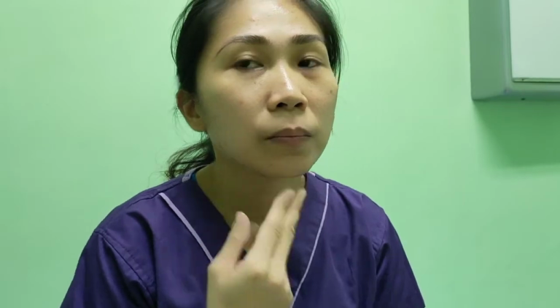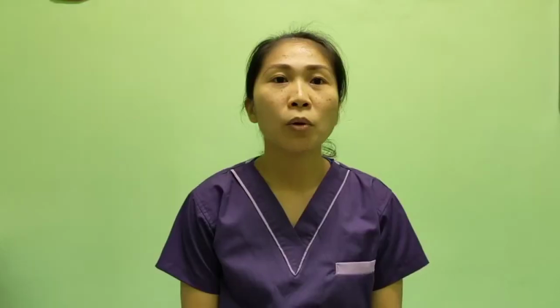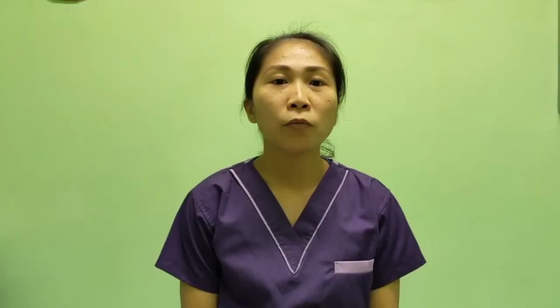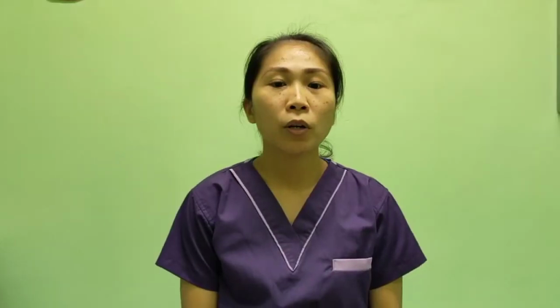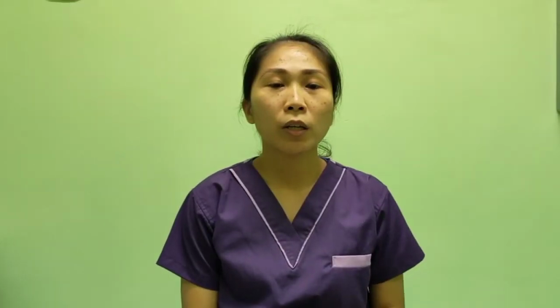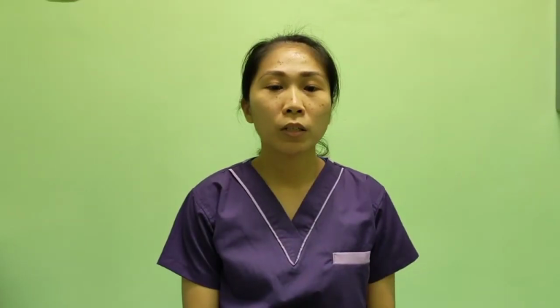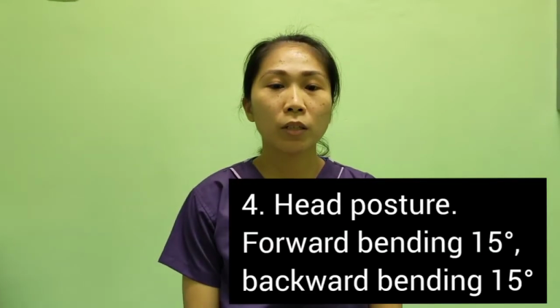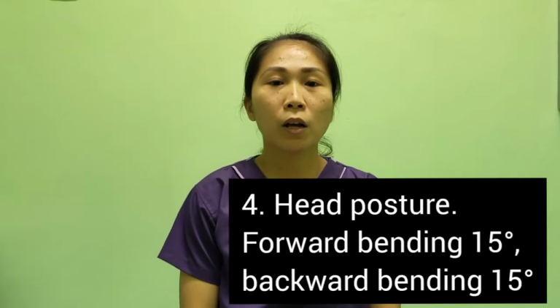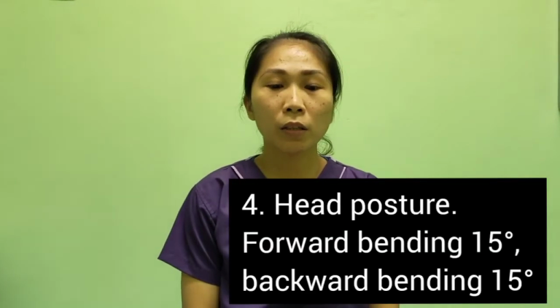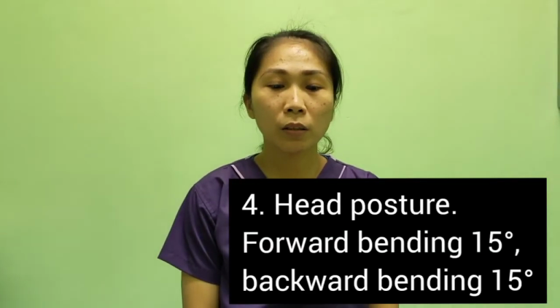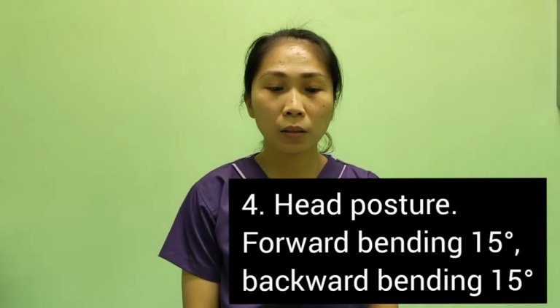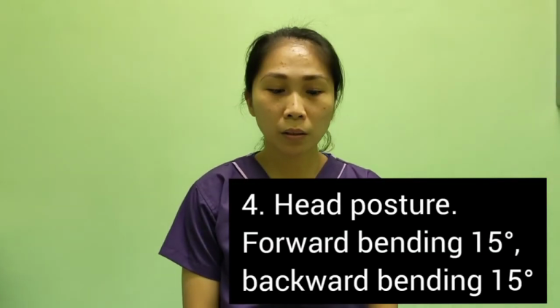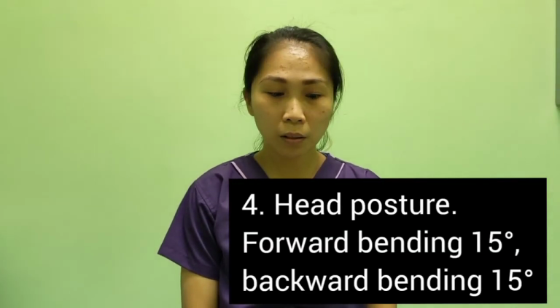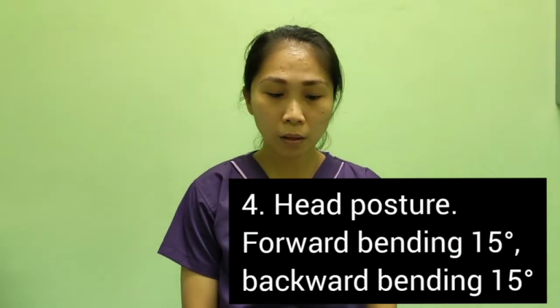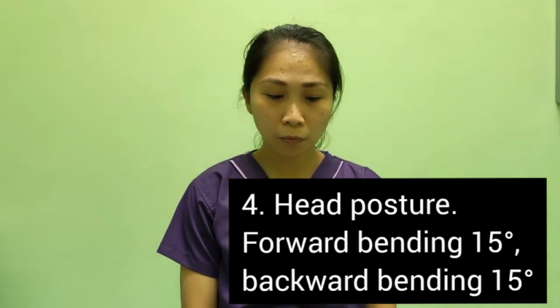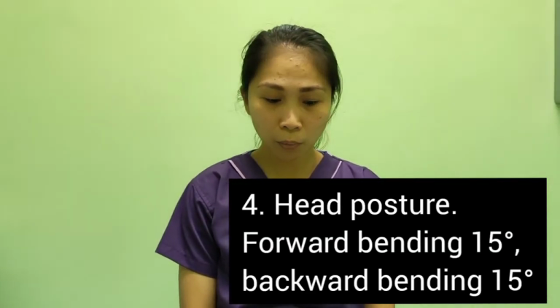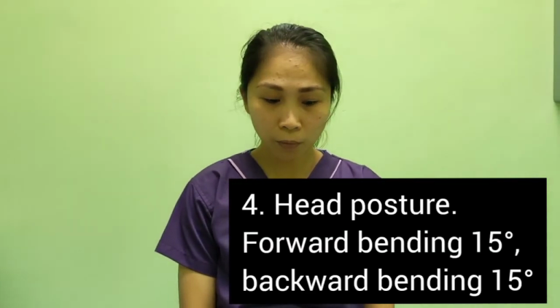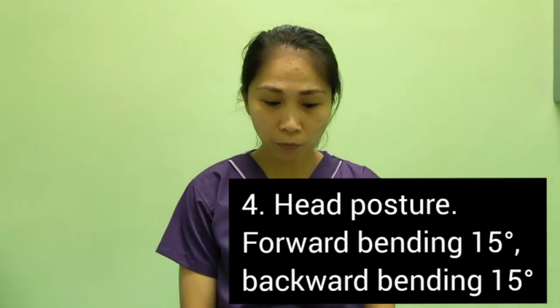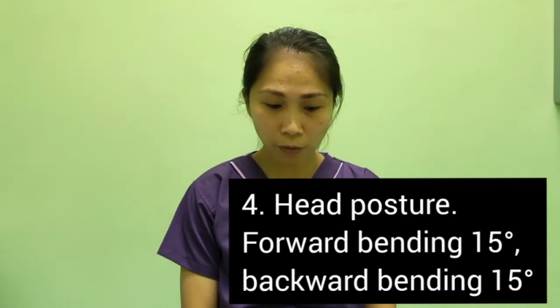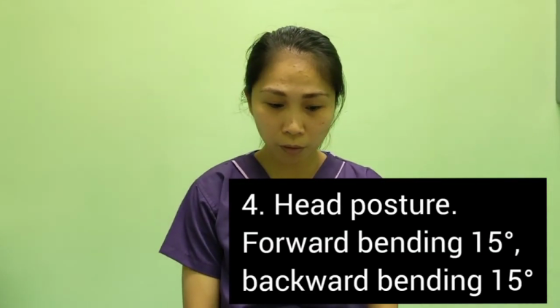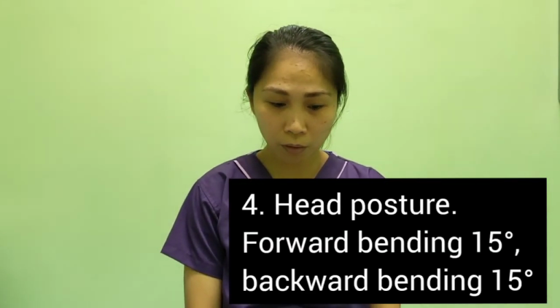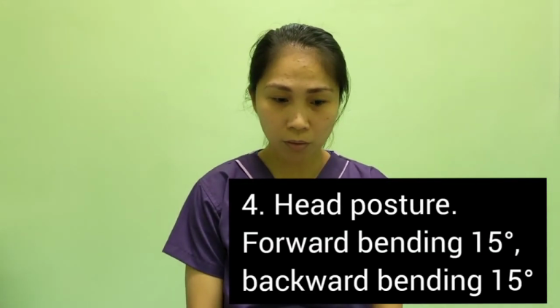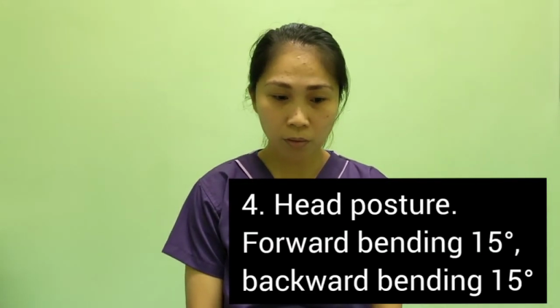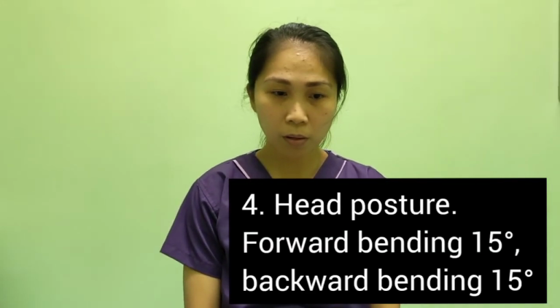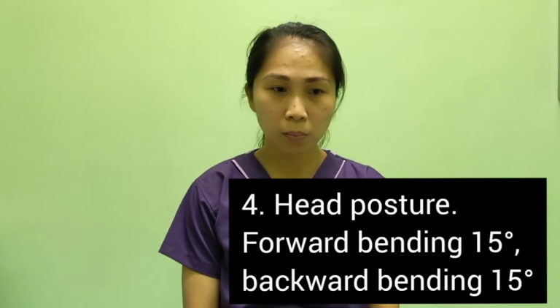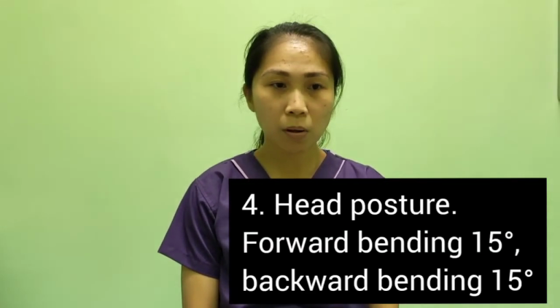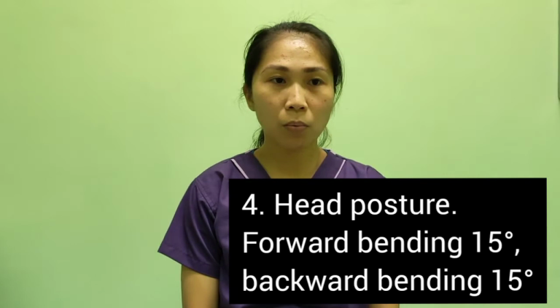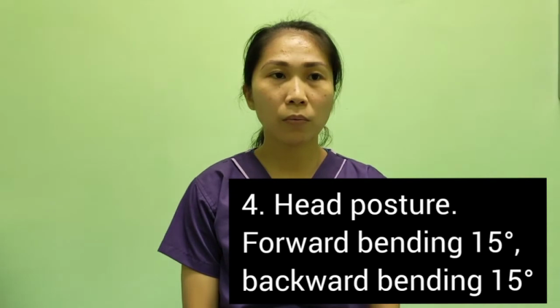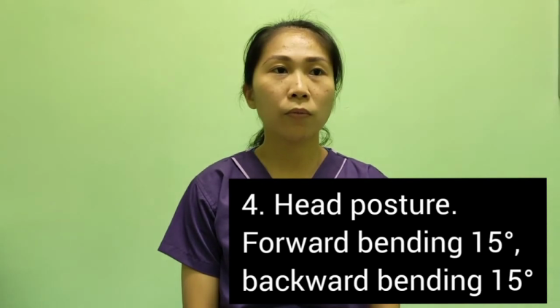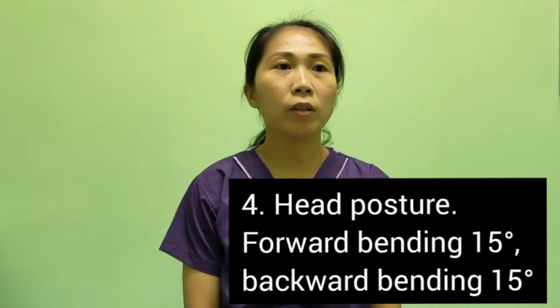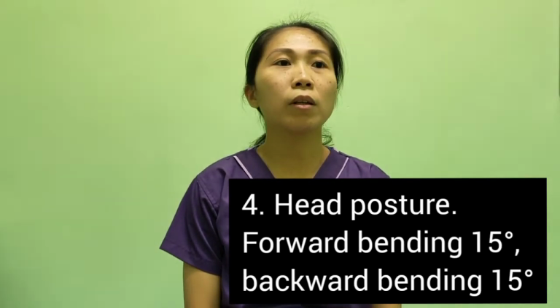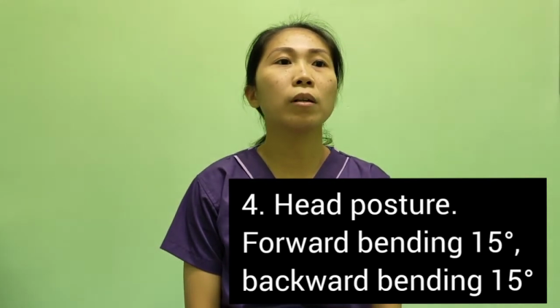Number 4 is the nod. Nod forward 15 degrees, then nod back forward 15 degrees.